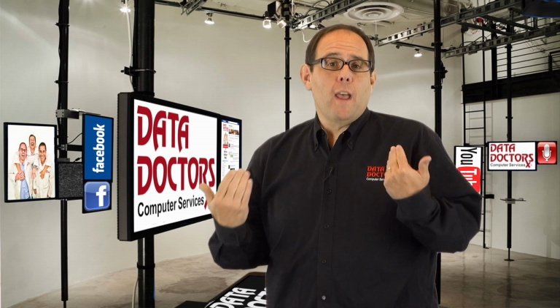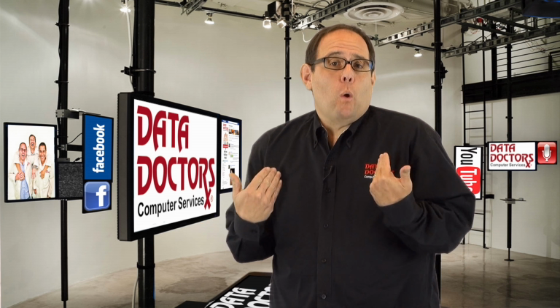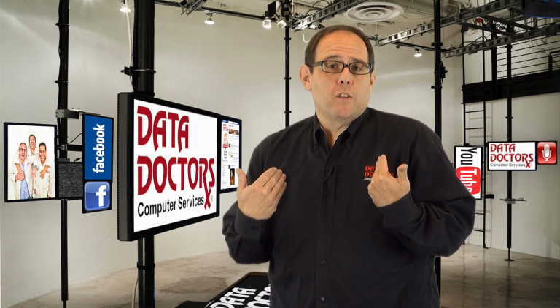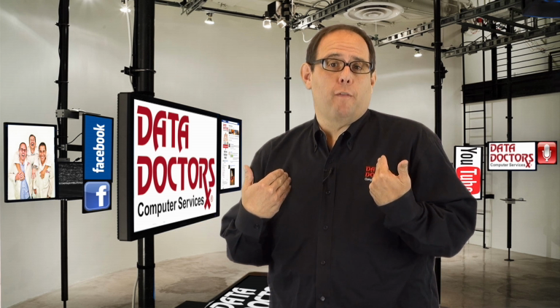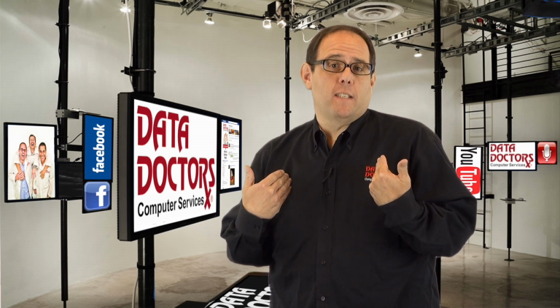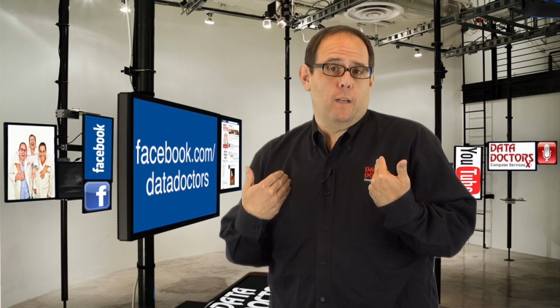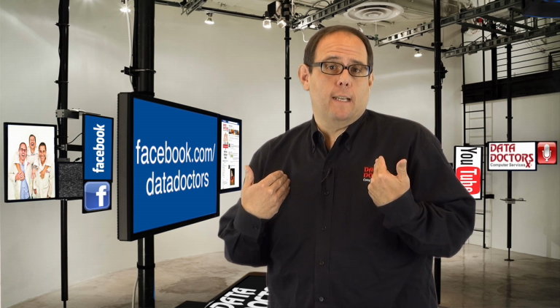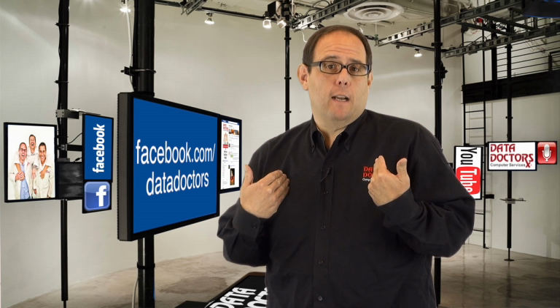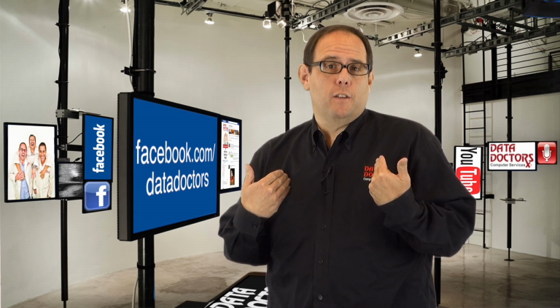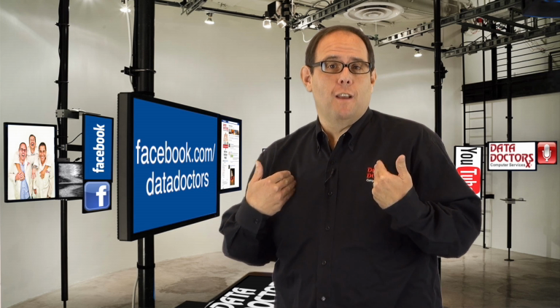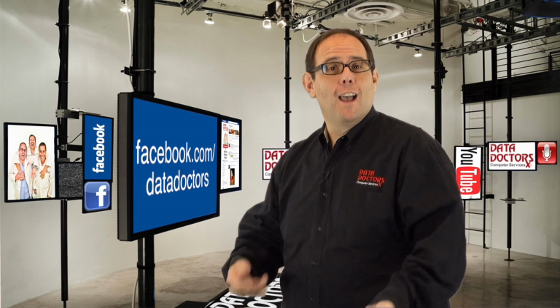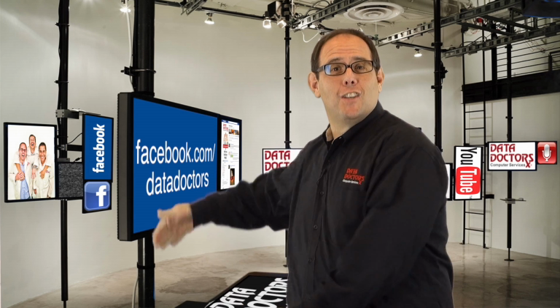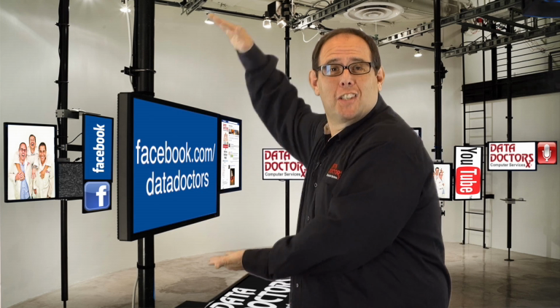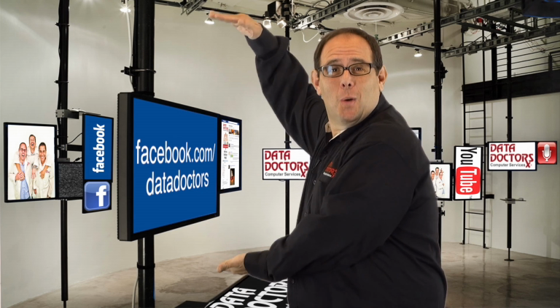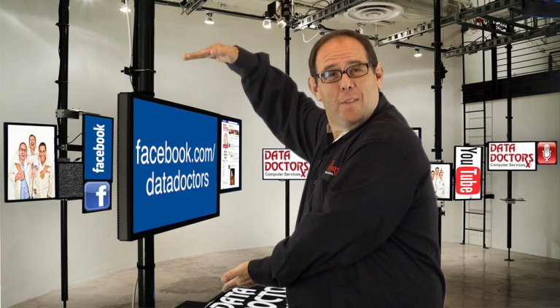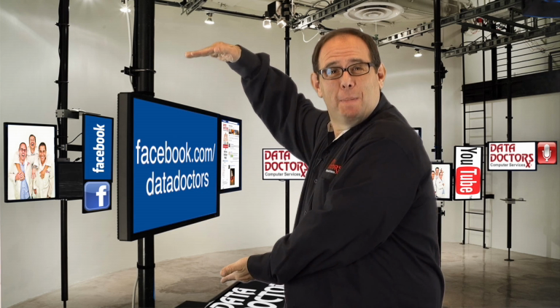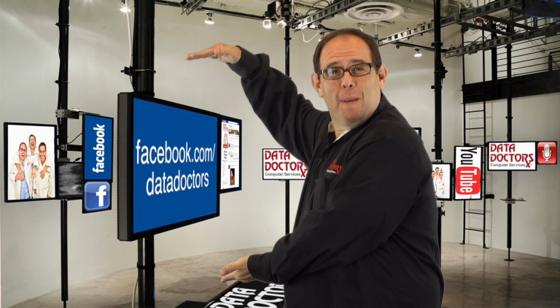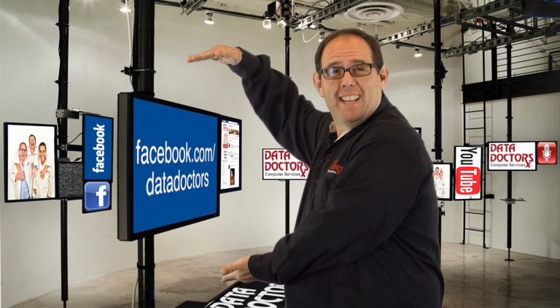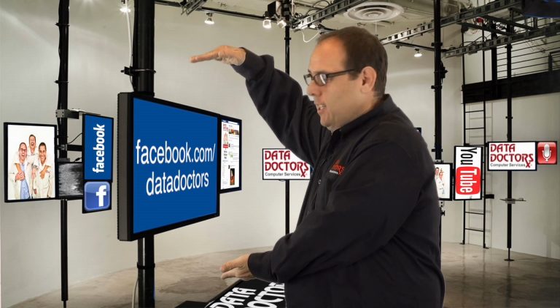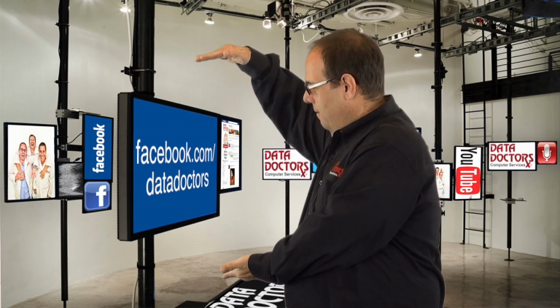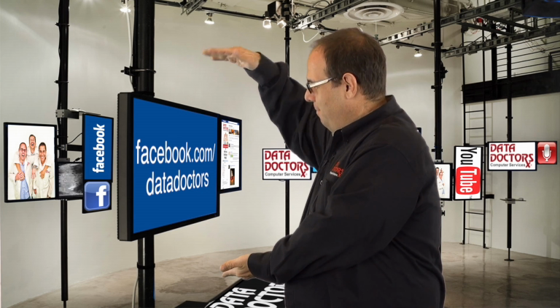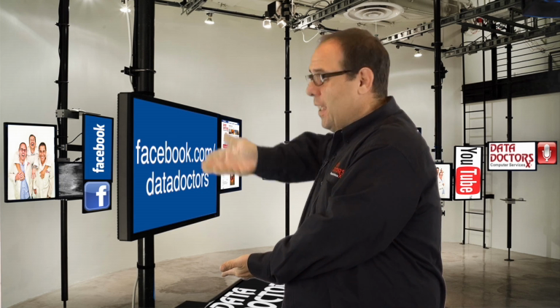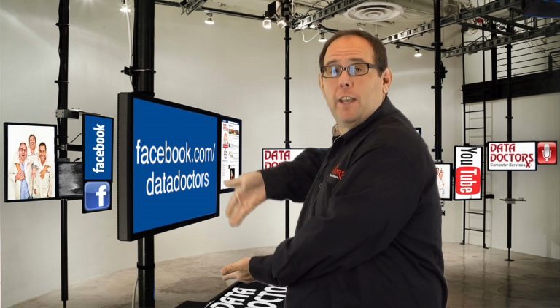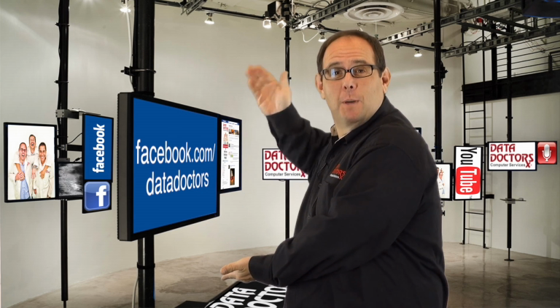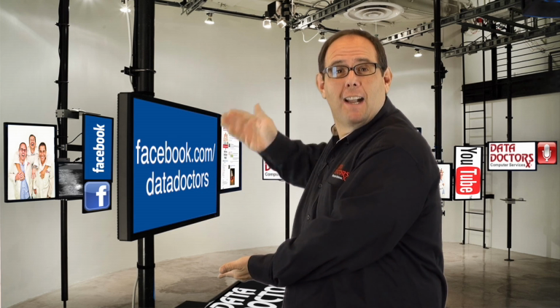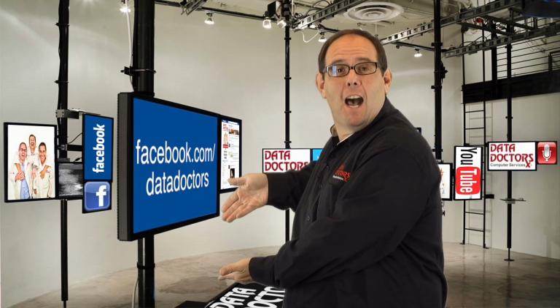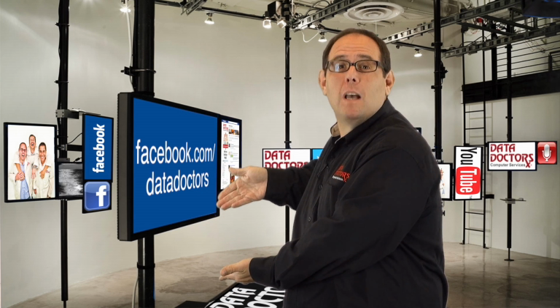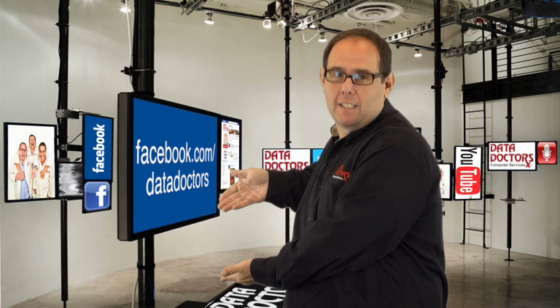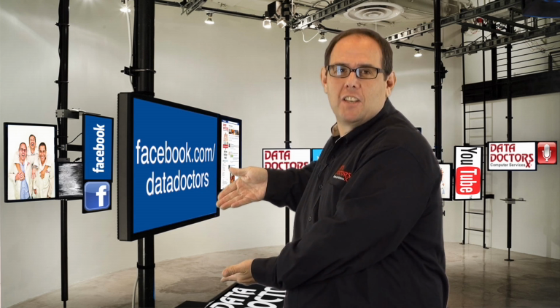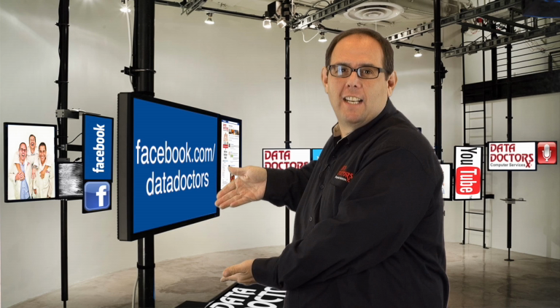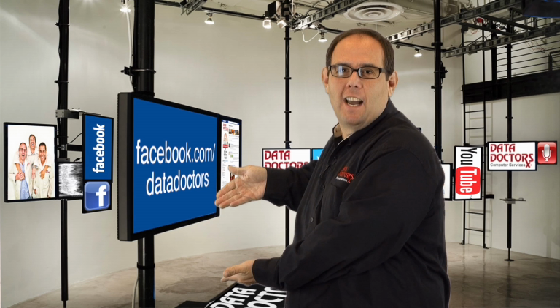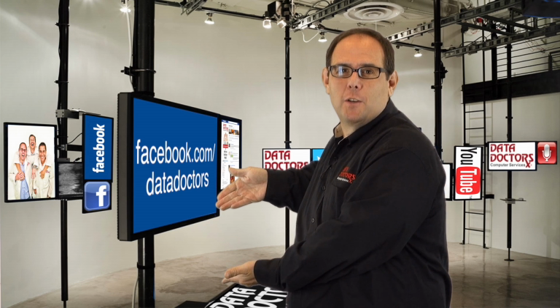For more tech tips, or if you have a question for us here at Data Doctors, just go to our Facebook page: facebook.com/DataDoctors.